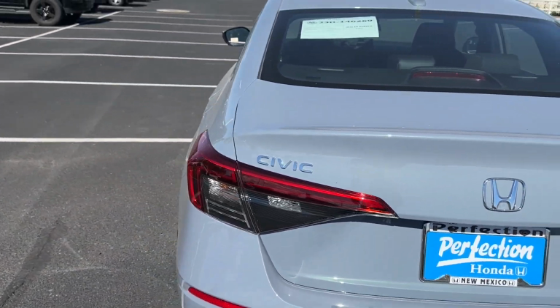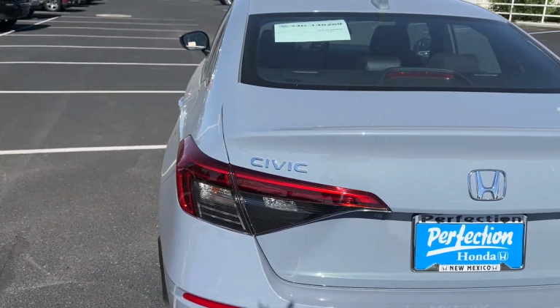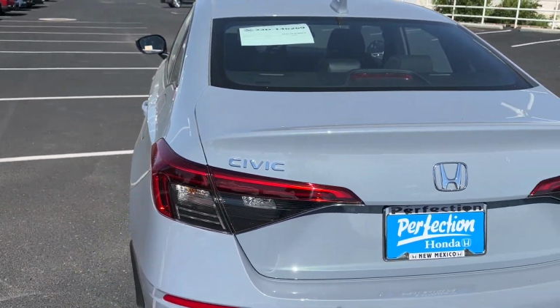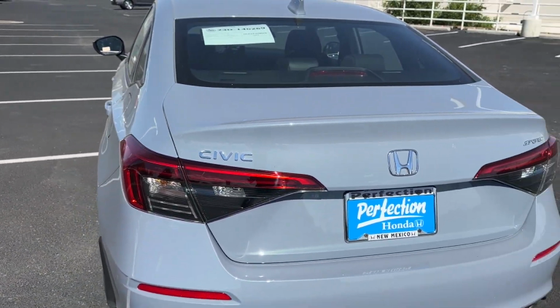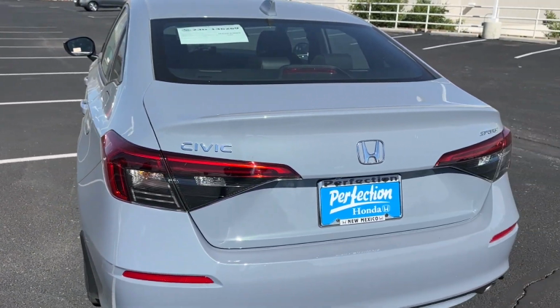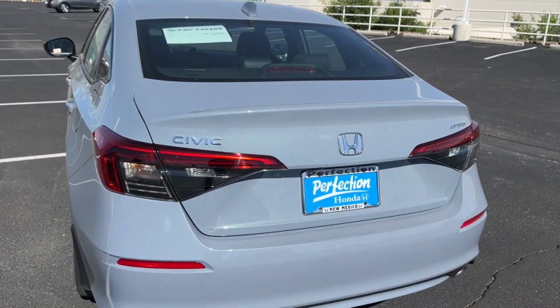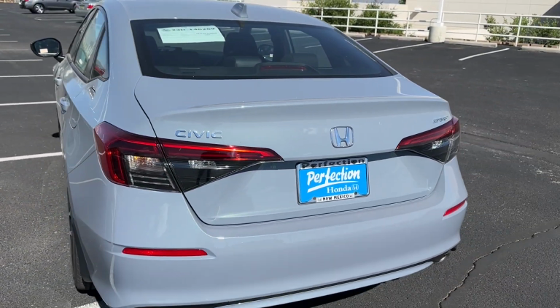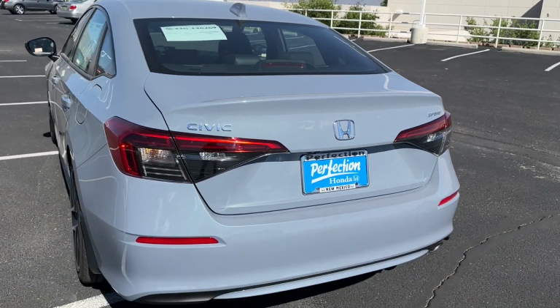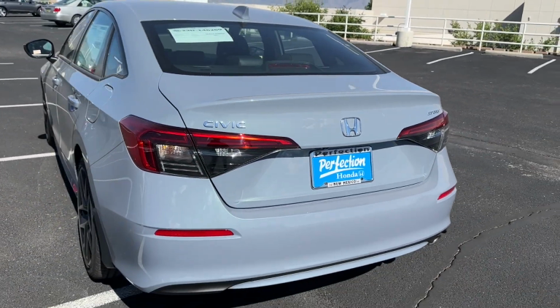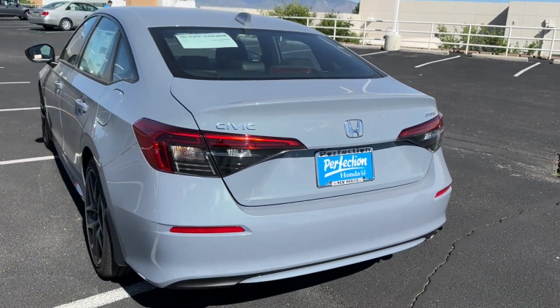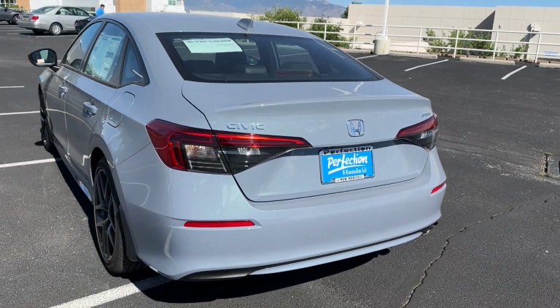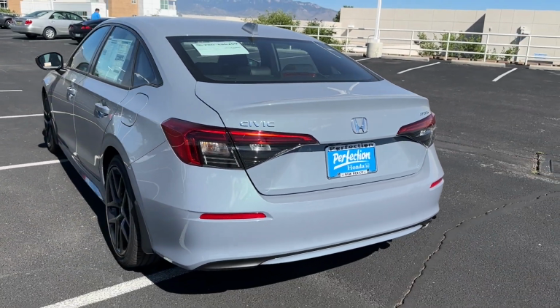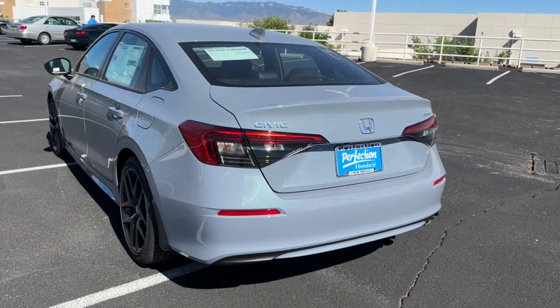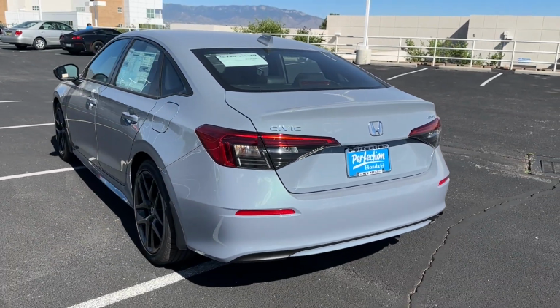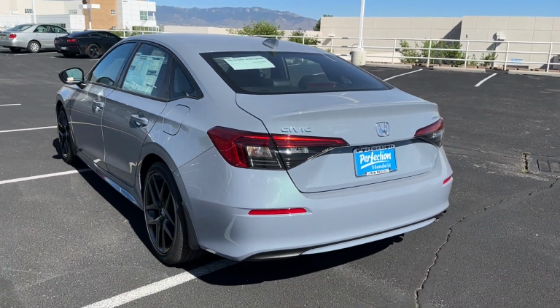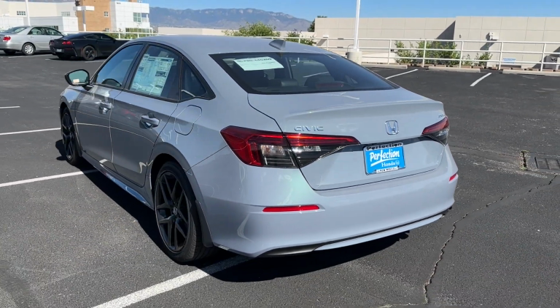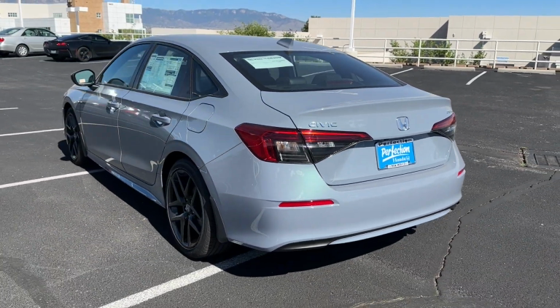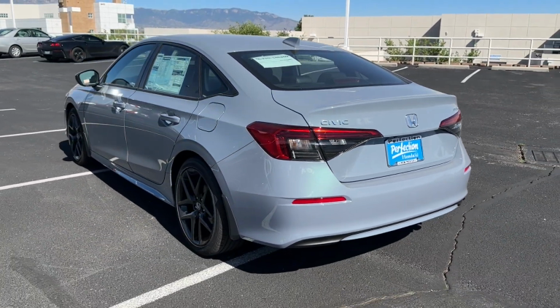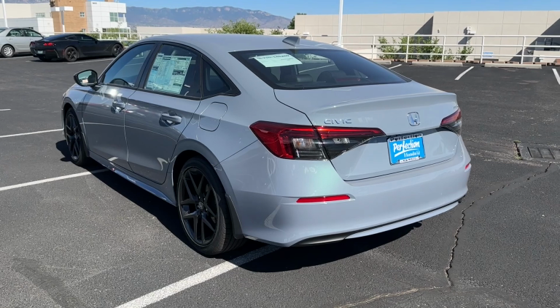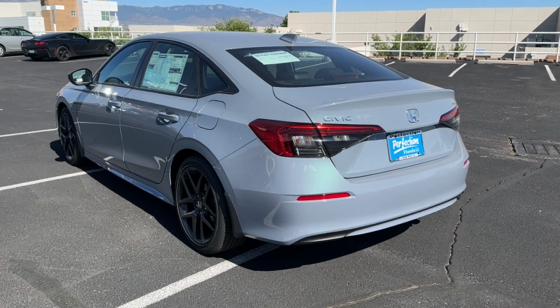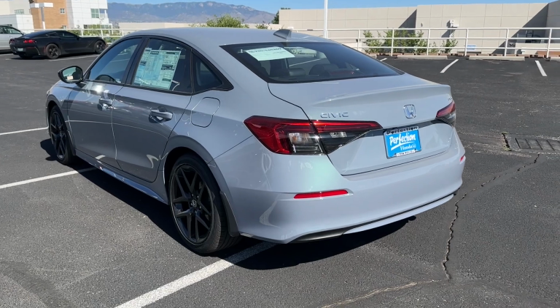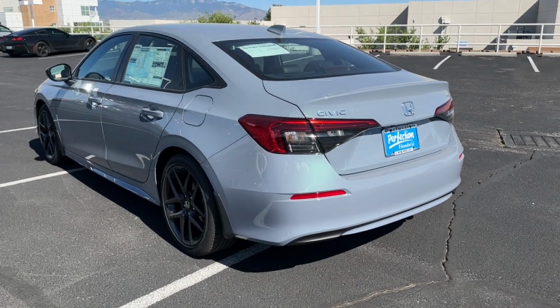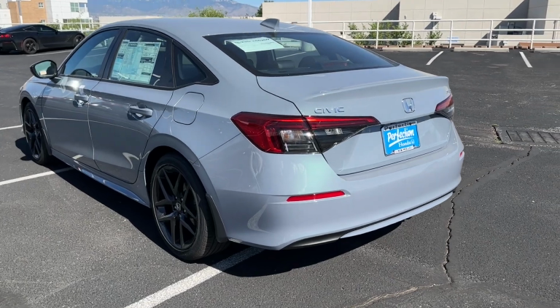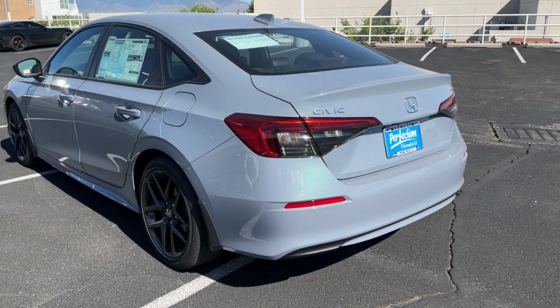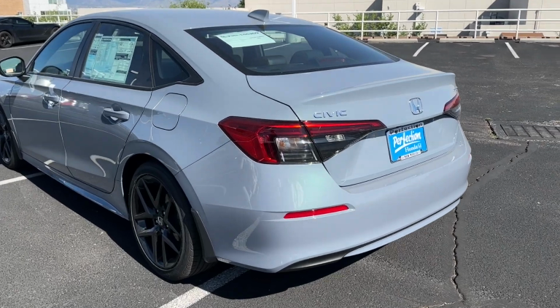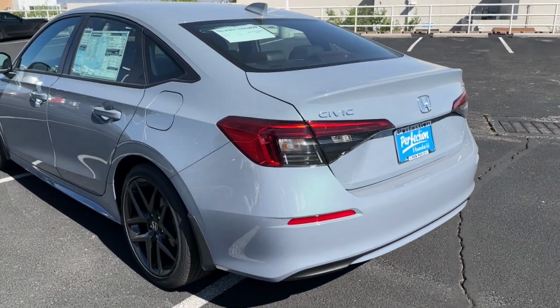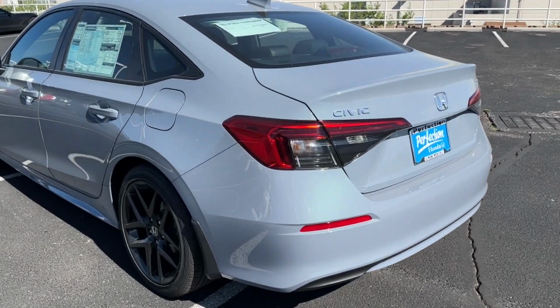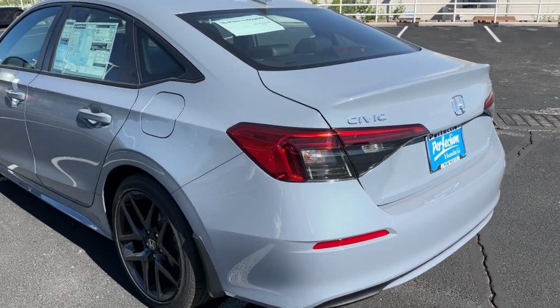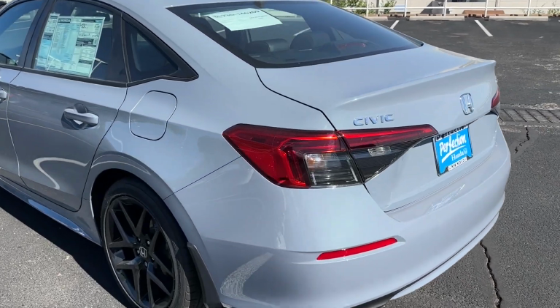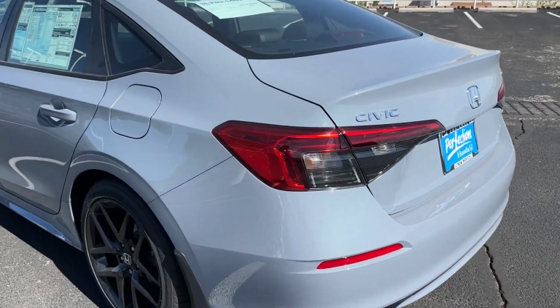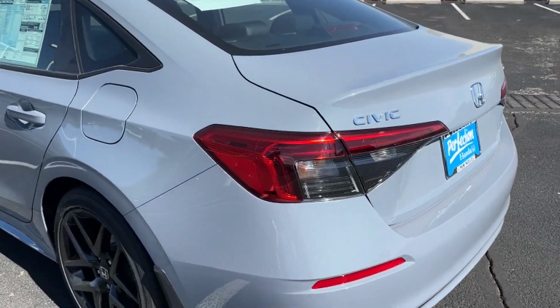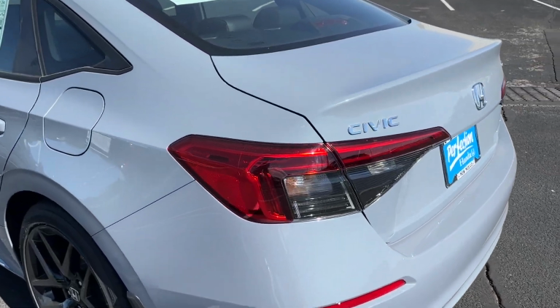Let's take one more look at the Sonic Gray before the trim walk. Remember, this car is dirty and it still looks great — that's what I love about this color.